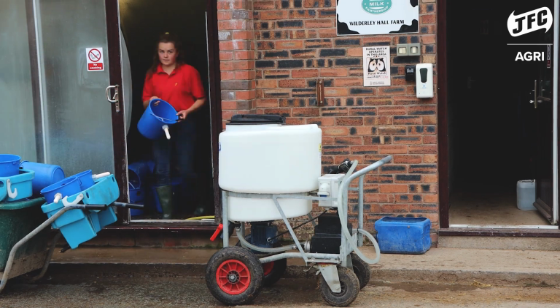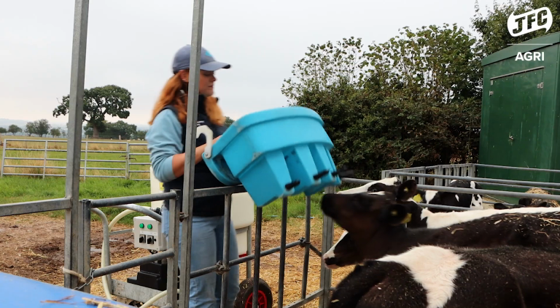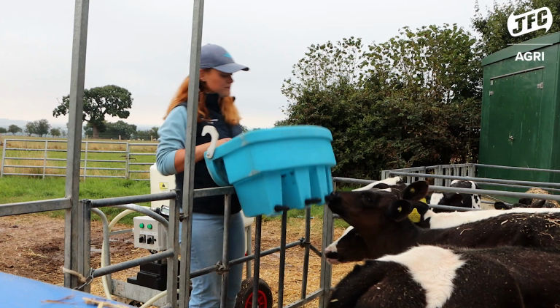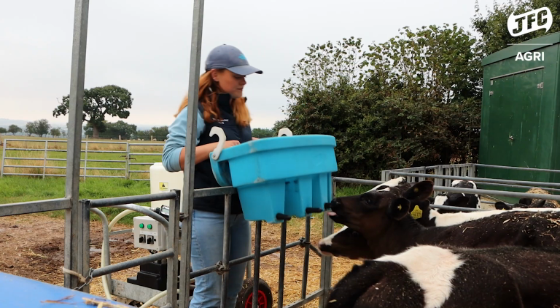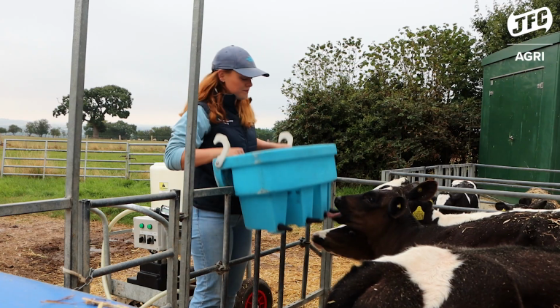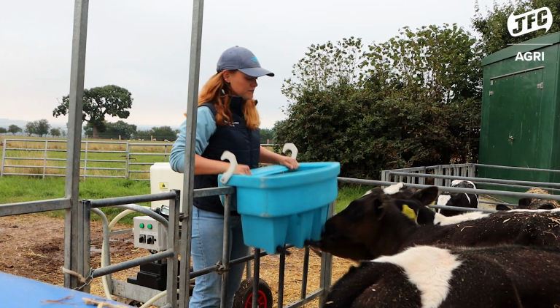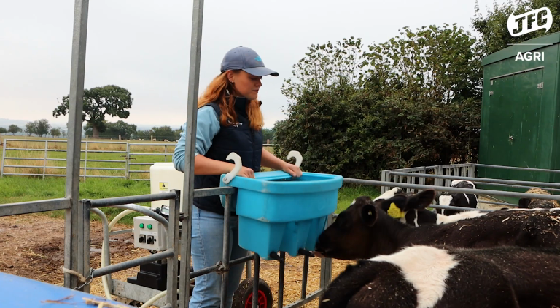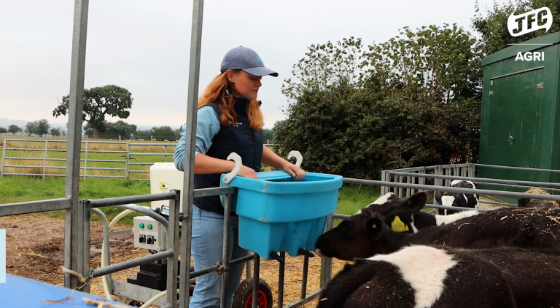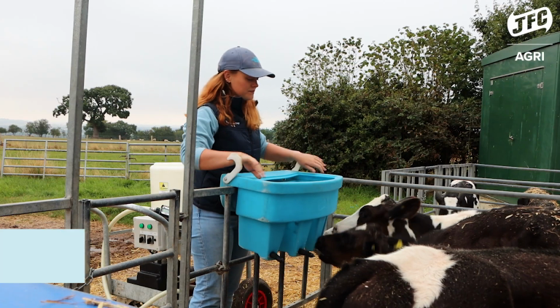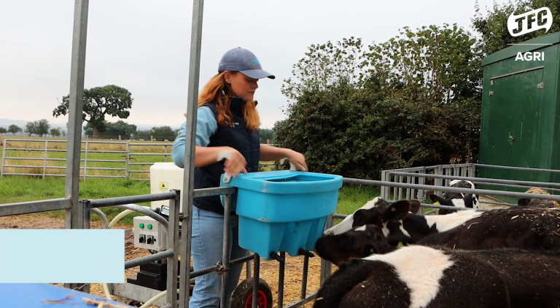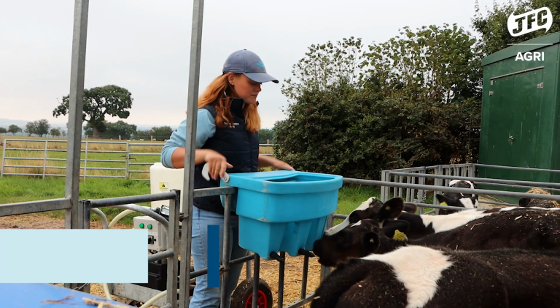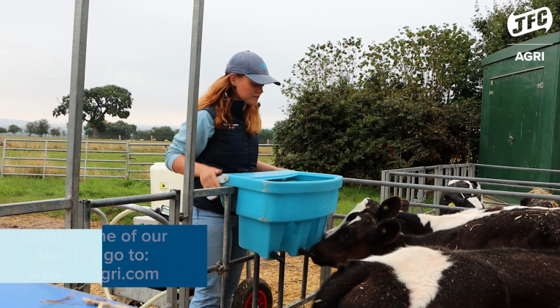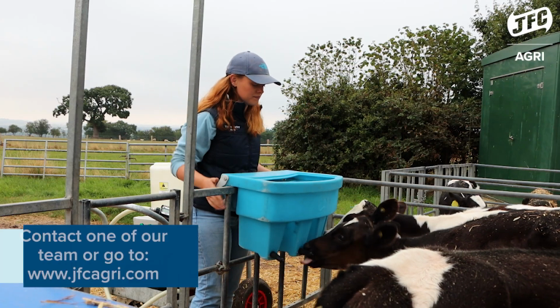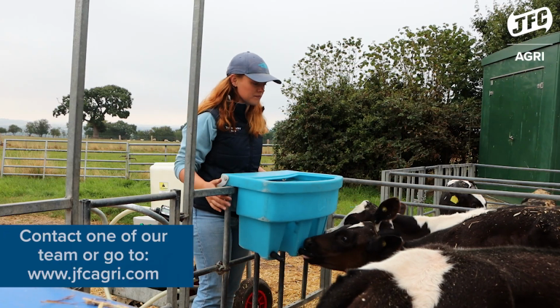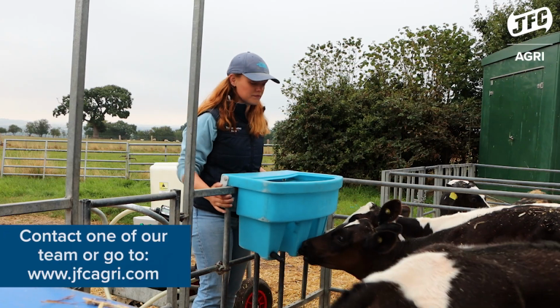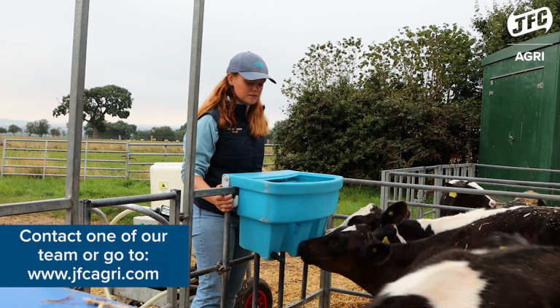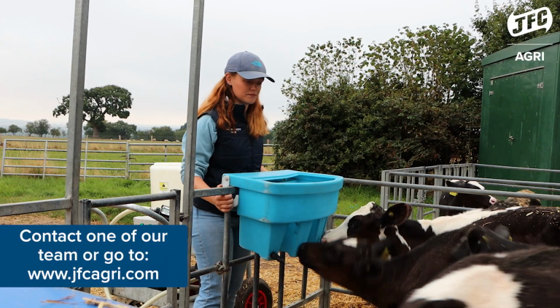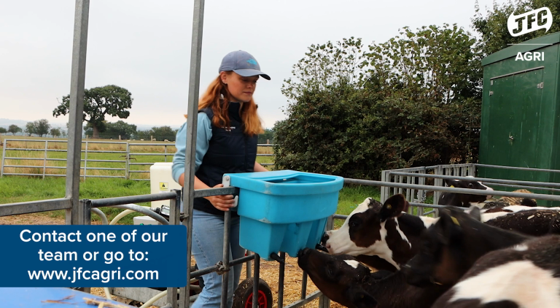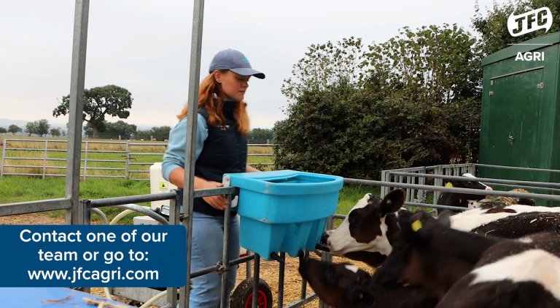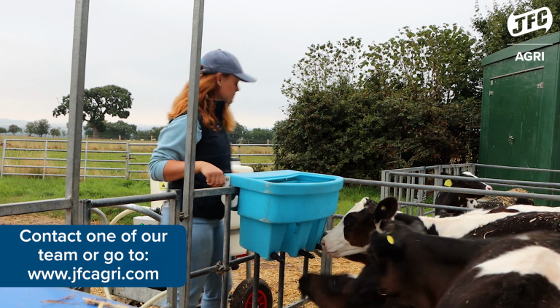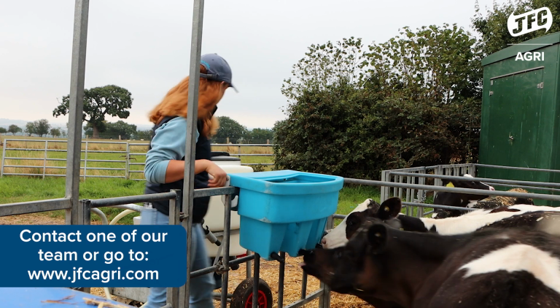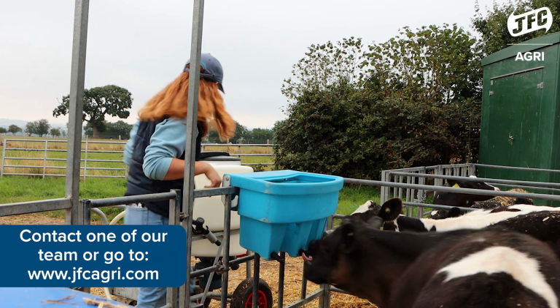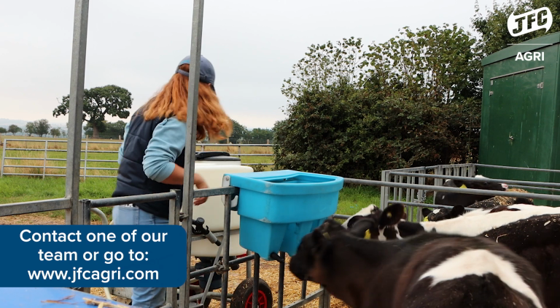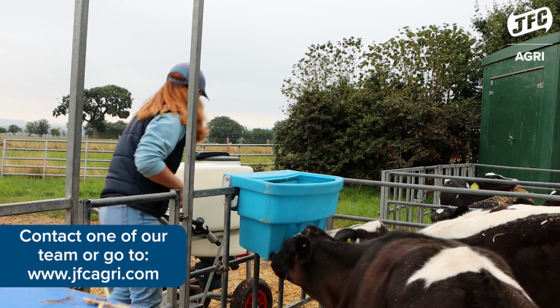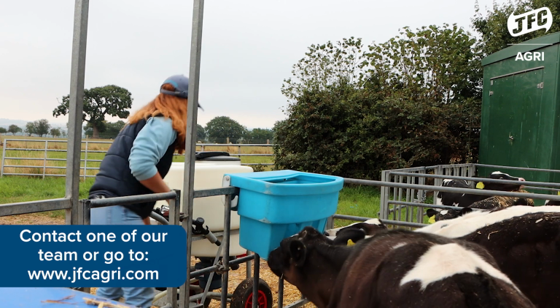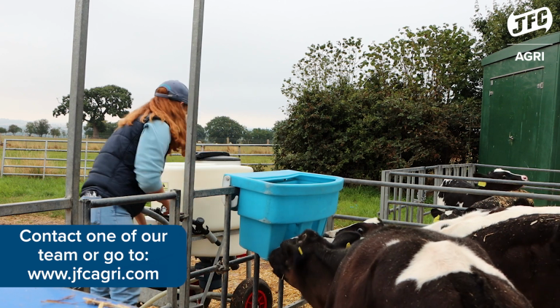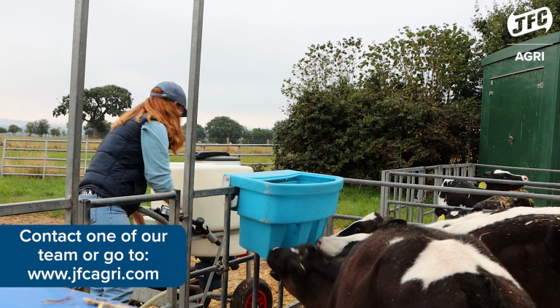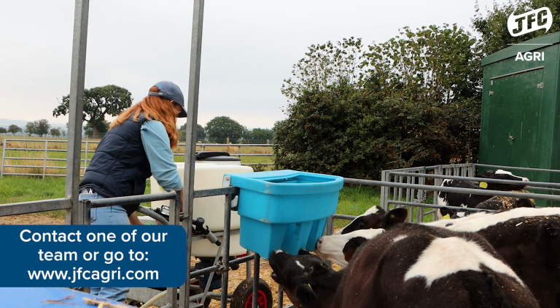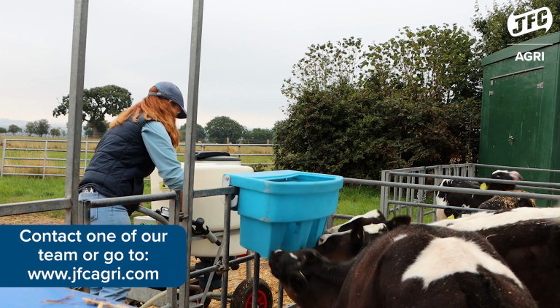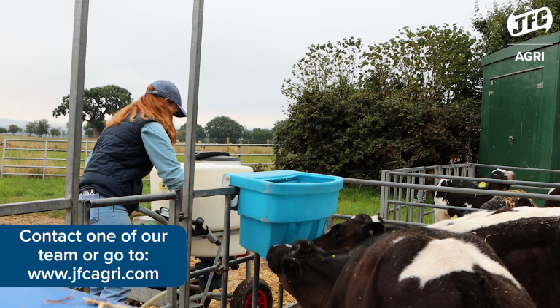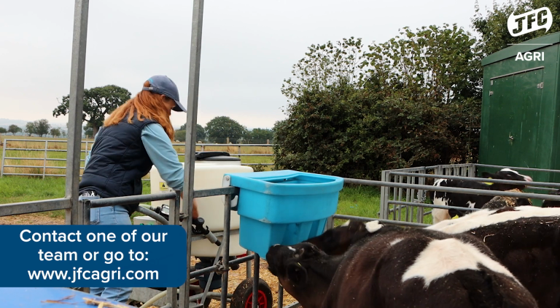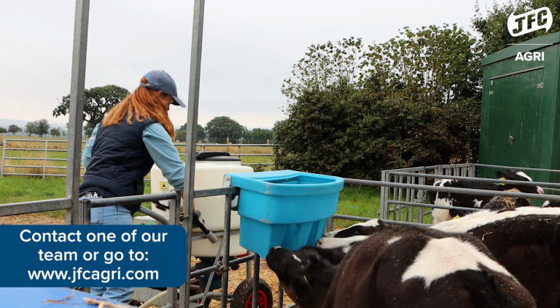If anybody is thinking about purchasing the JFC milk cart, I would highly recommend getting in contact with the JFC team.